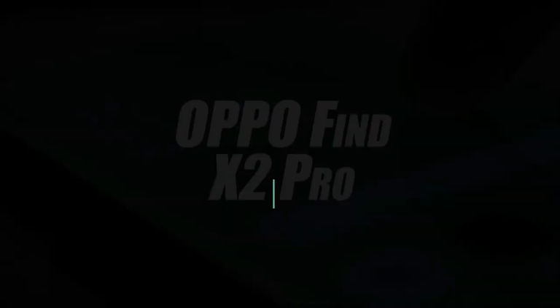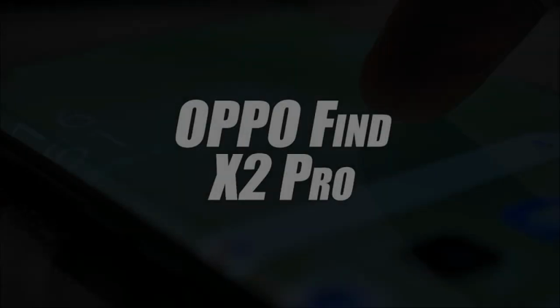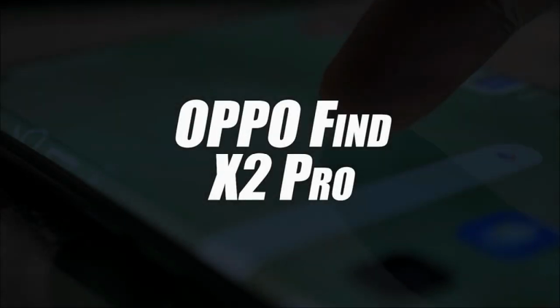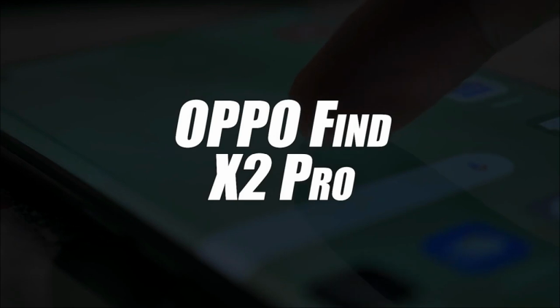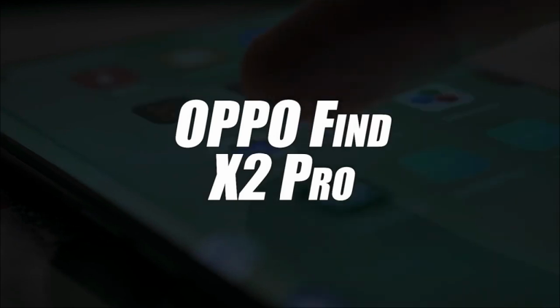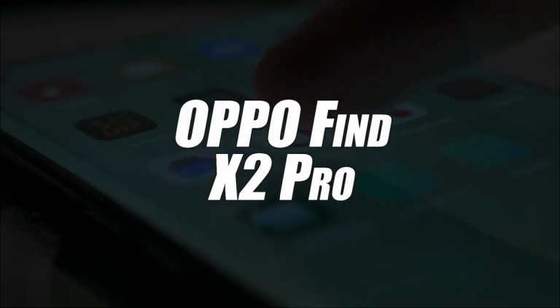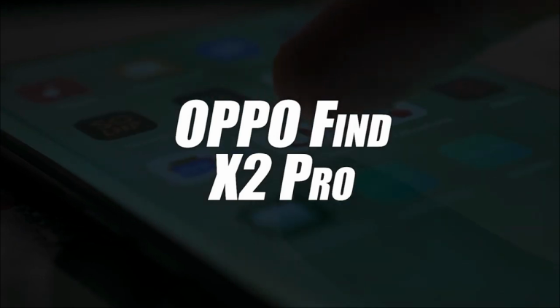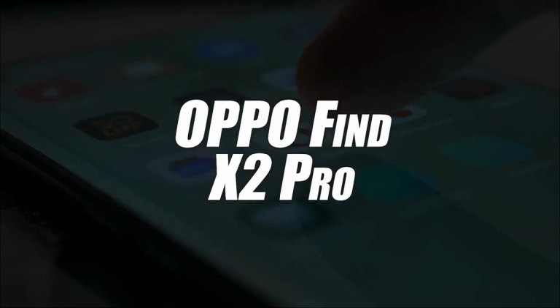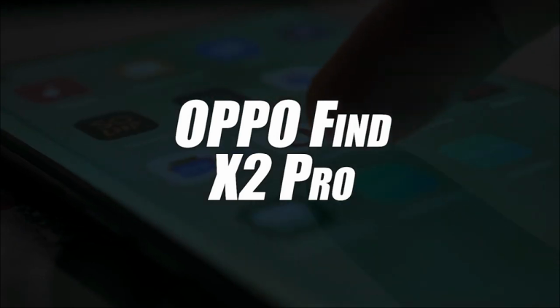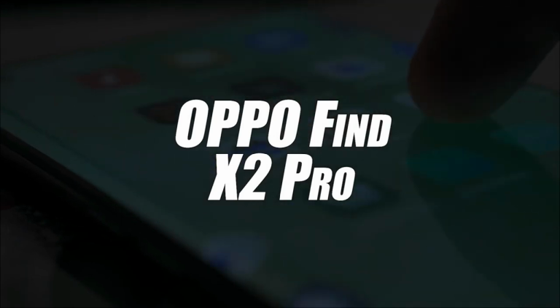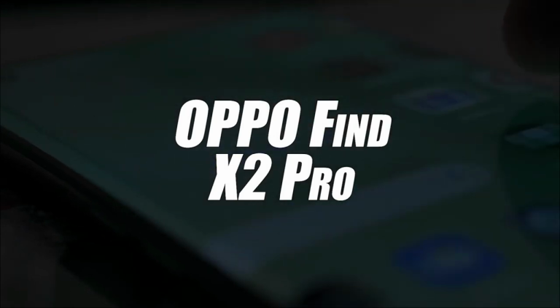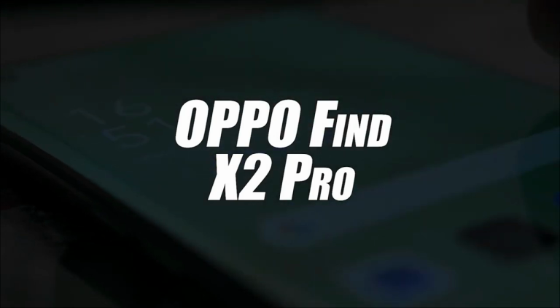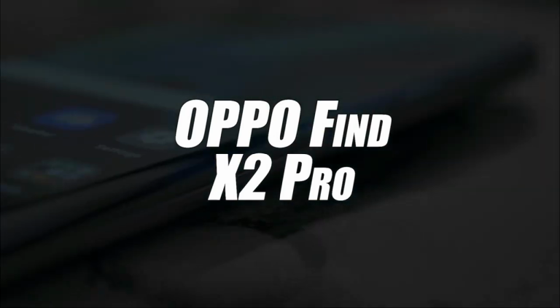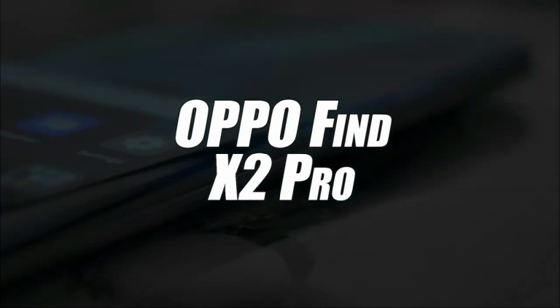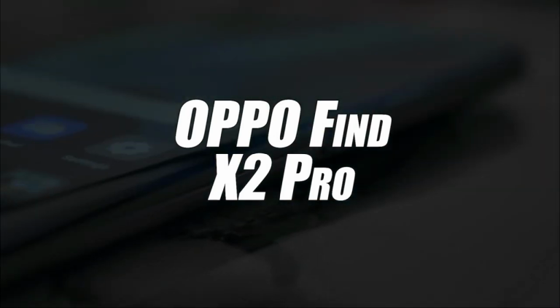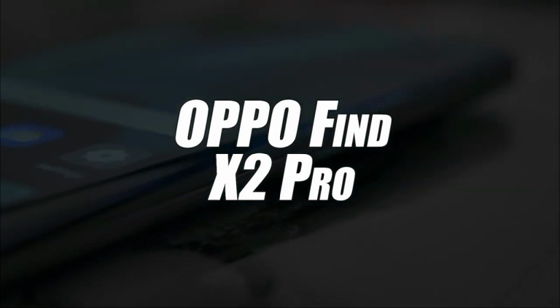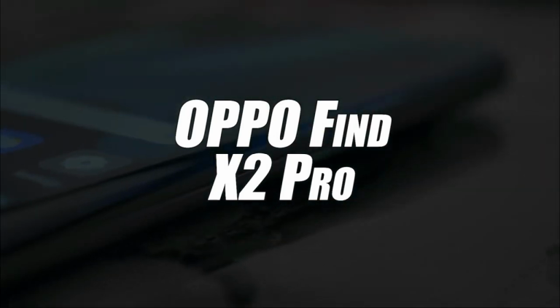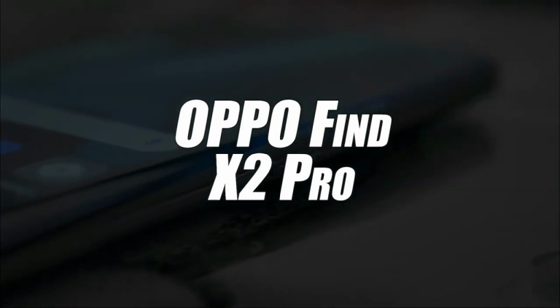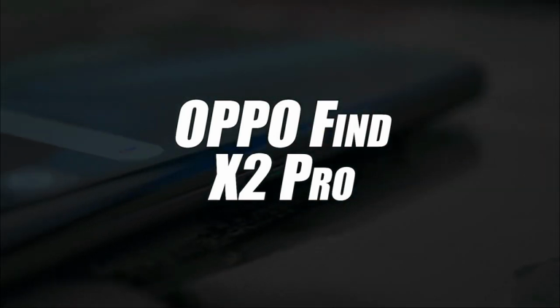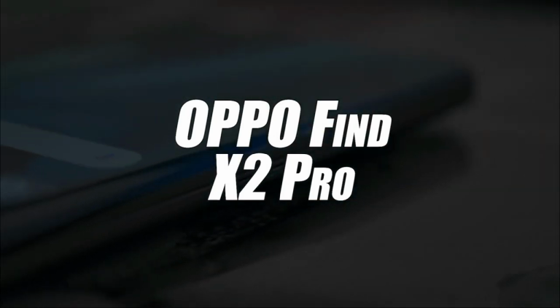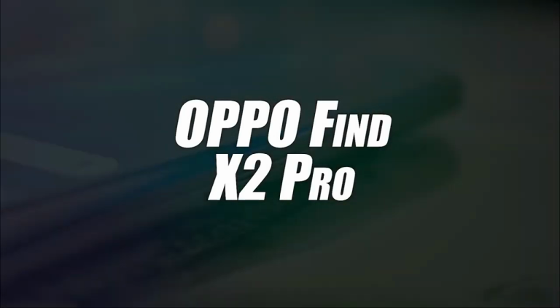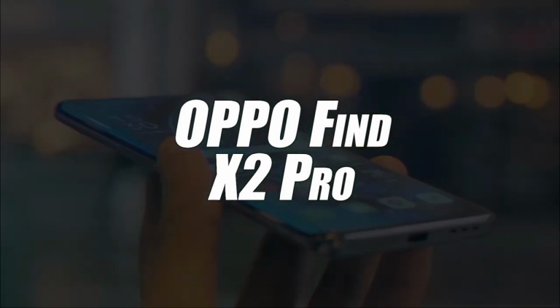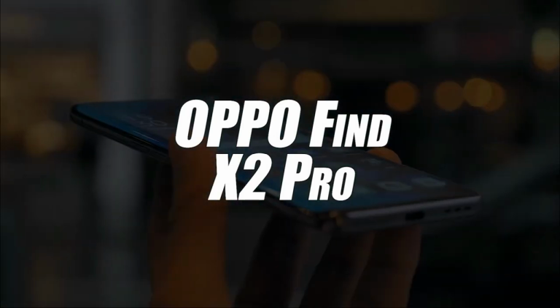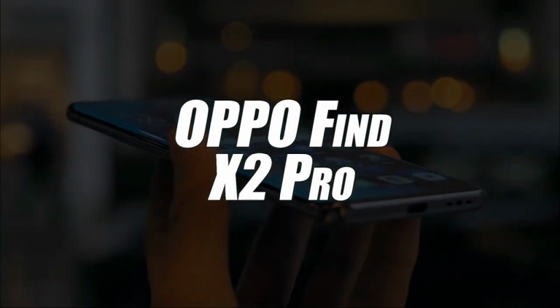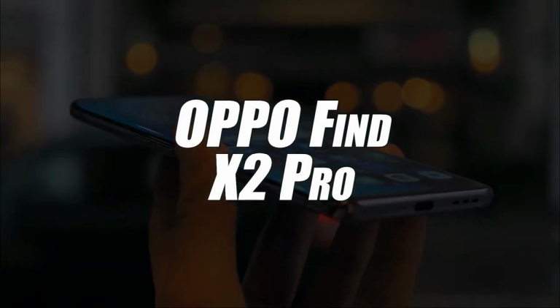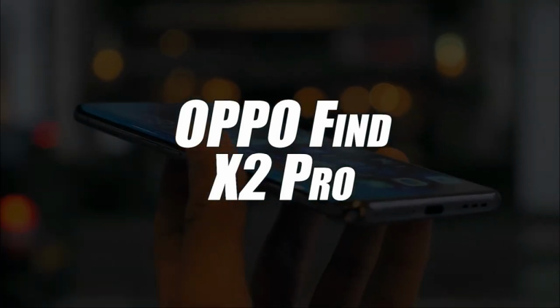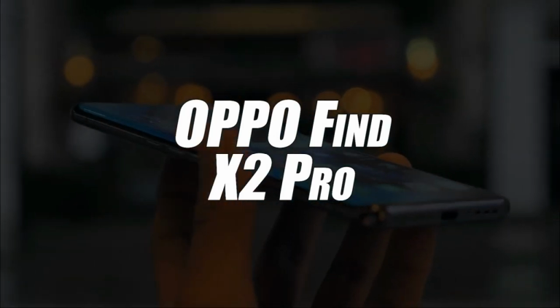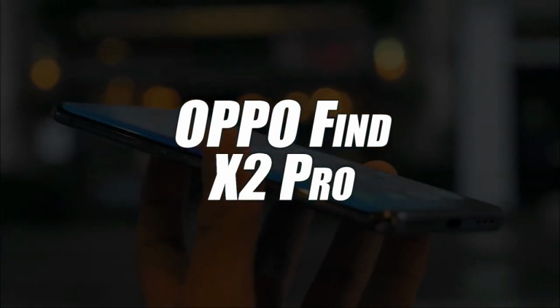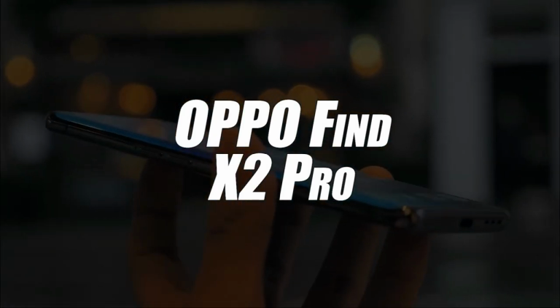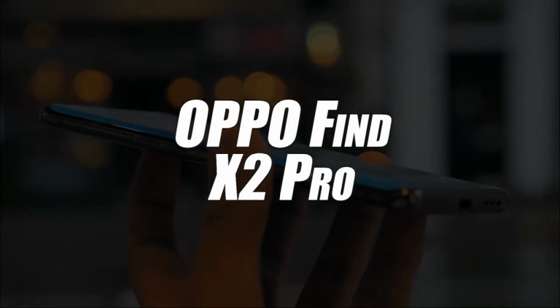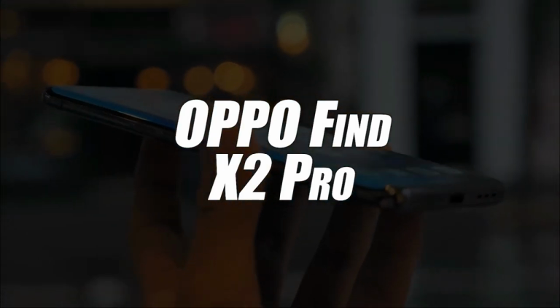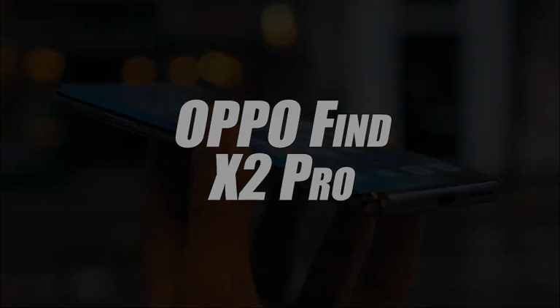Starting off our list in fourth place, we have selected the Android smartphone by Oppo, Model Find X2 Pro.